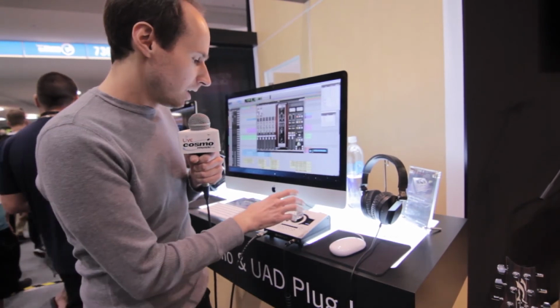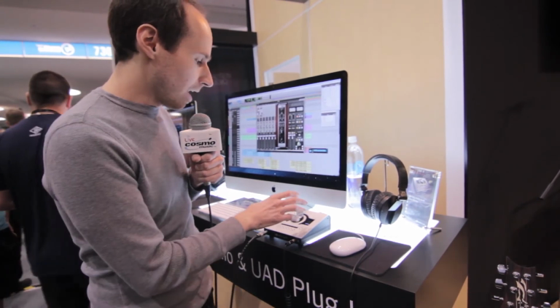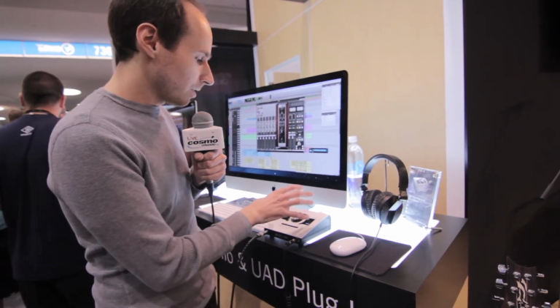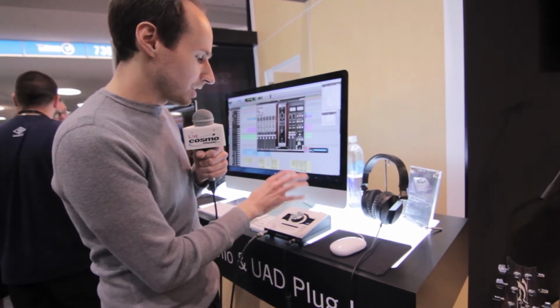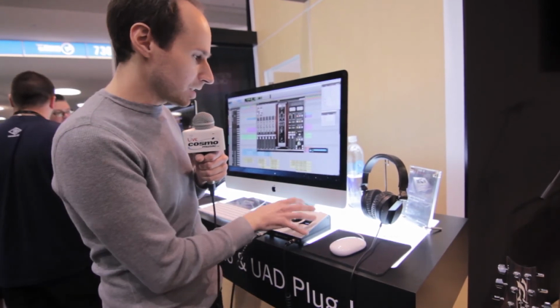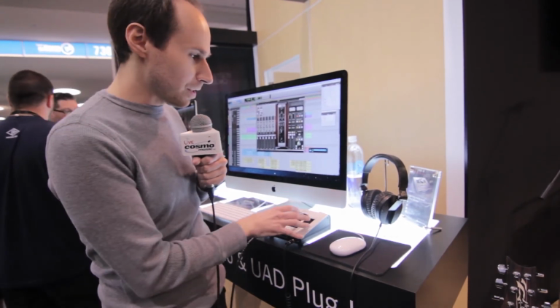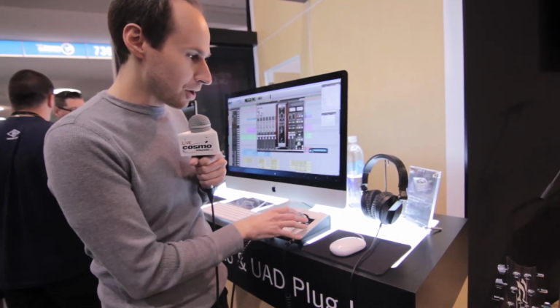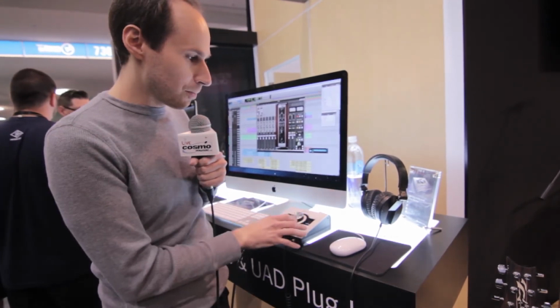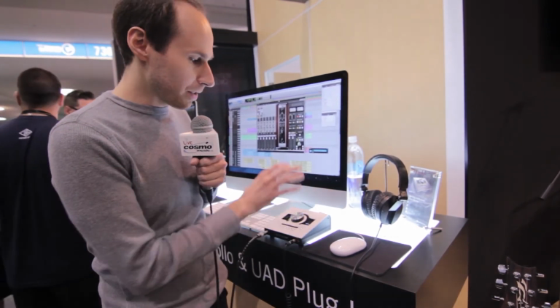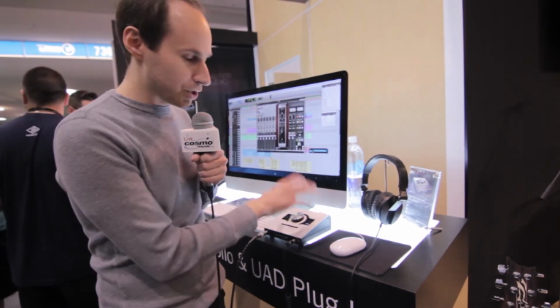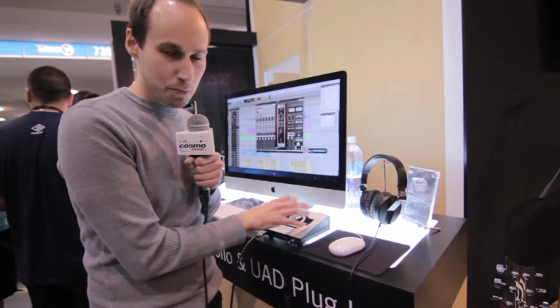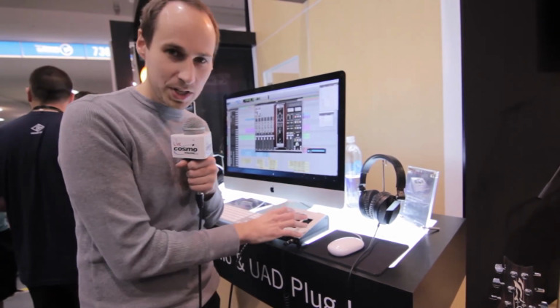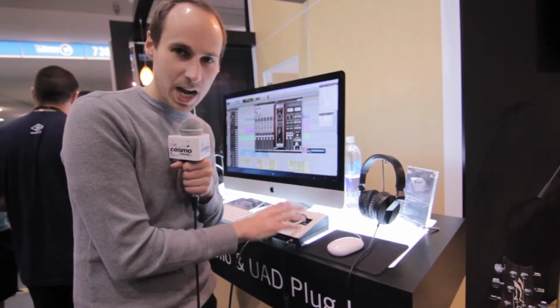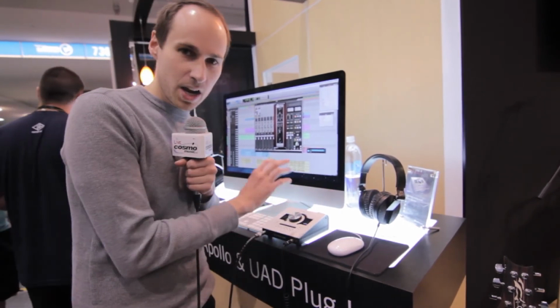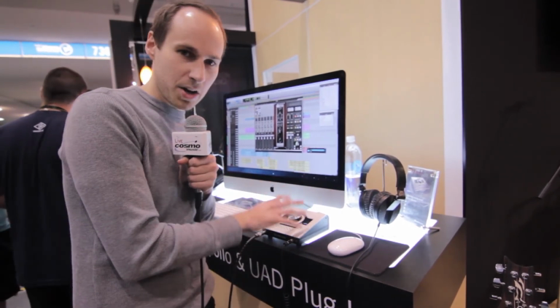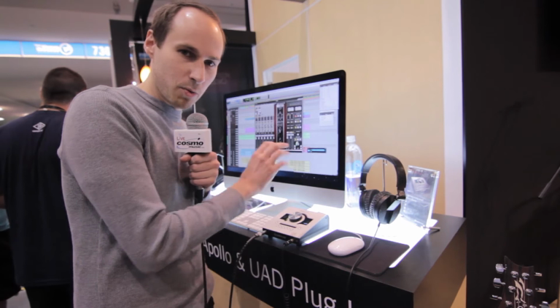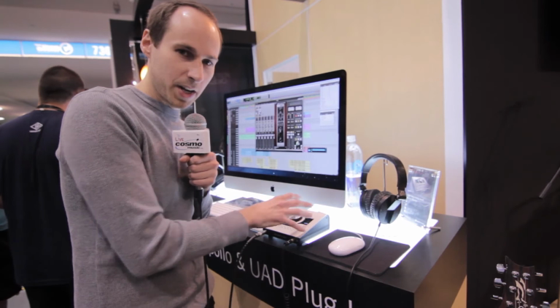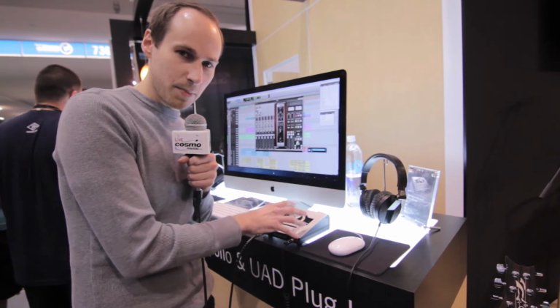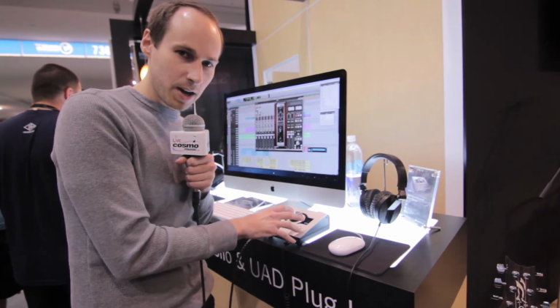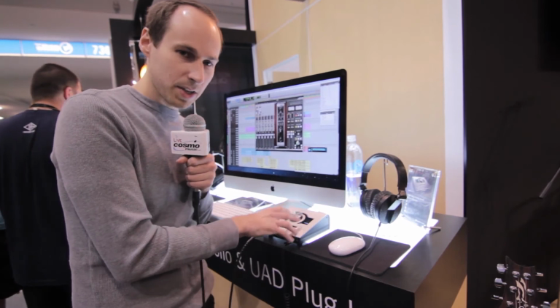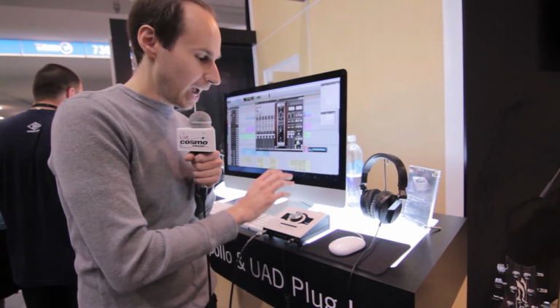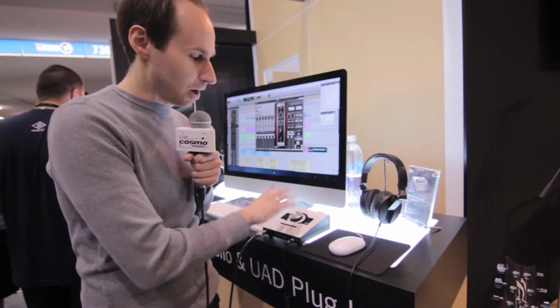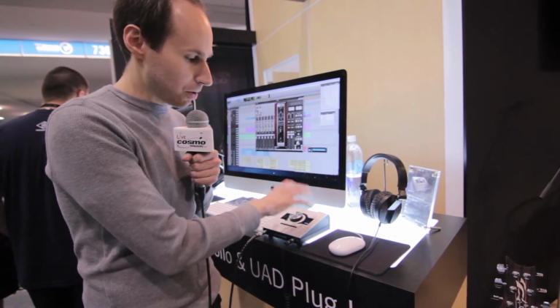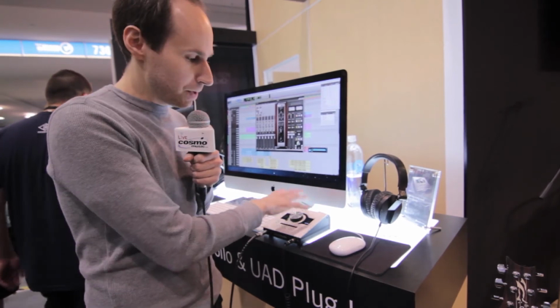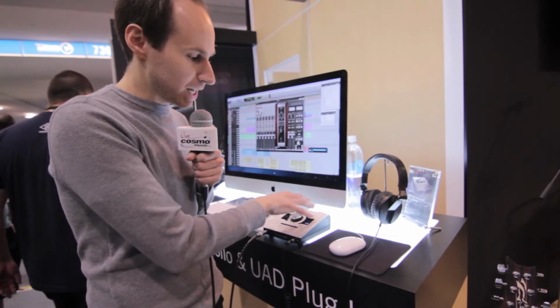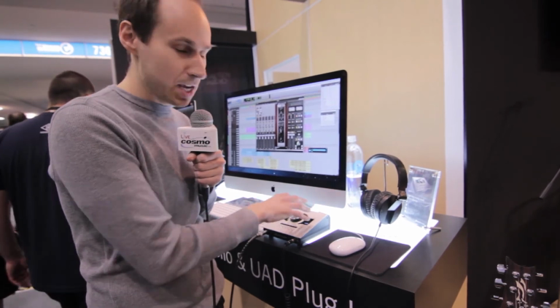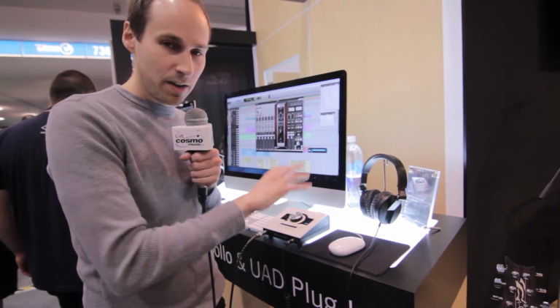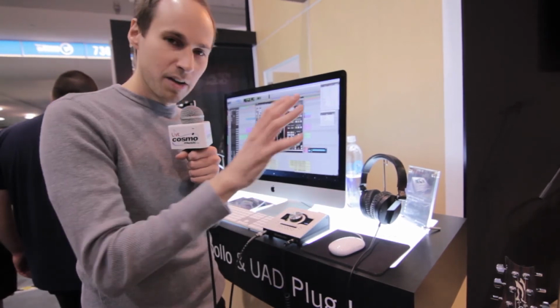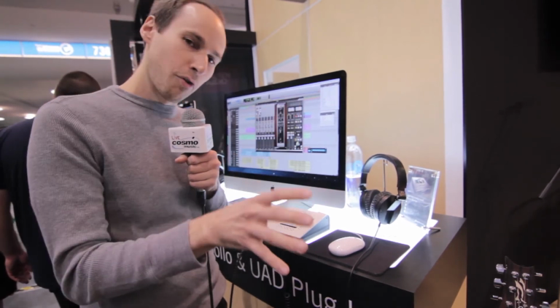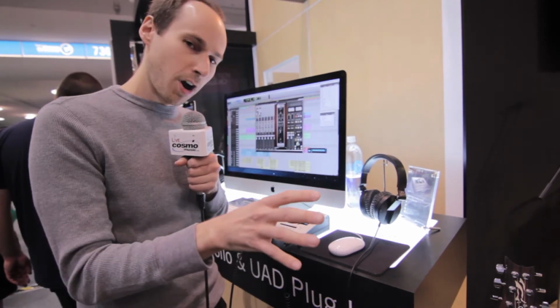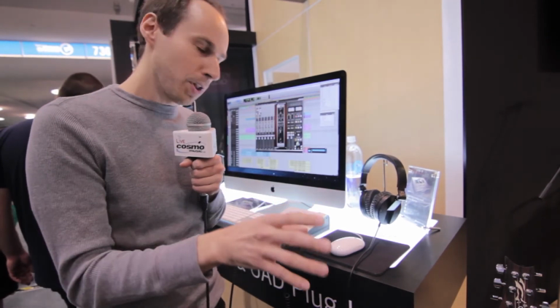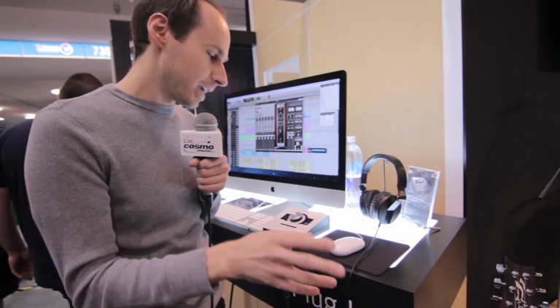The Thunderbolt connection means that's true PCIe audio running in the box, and also PCIe for our plugins.